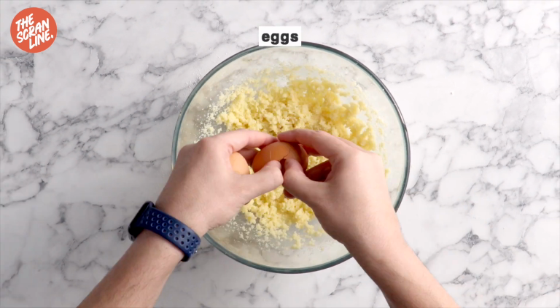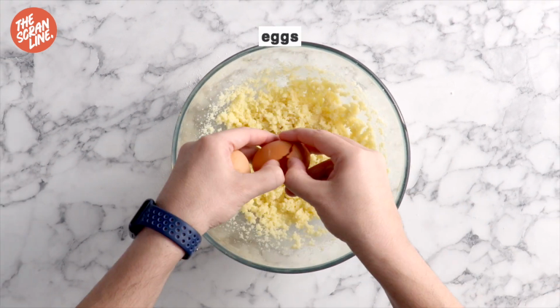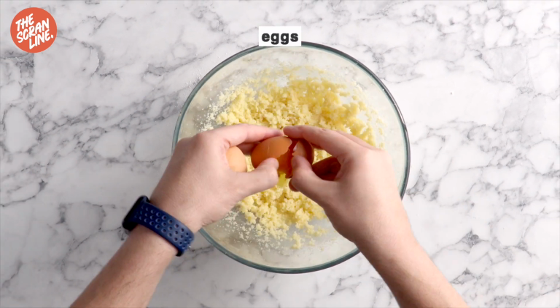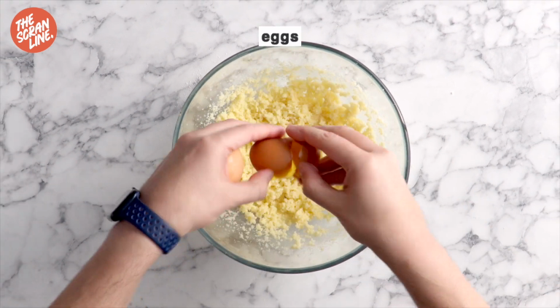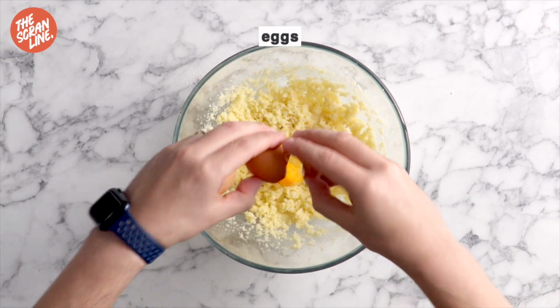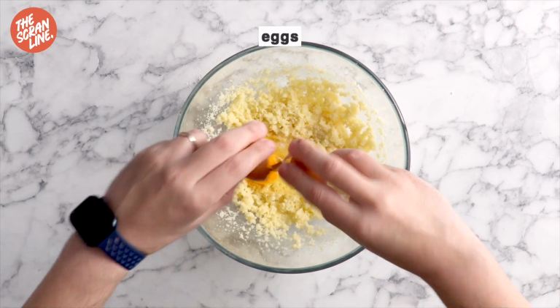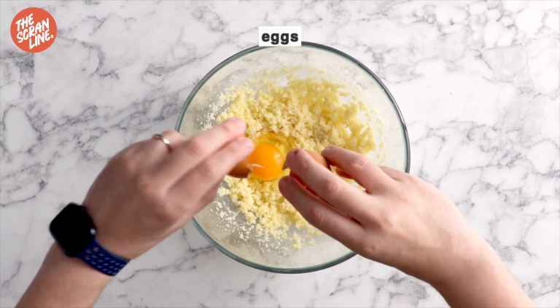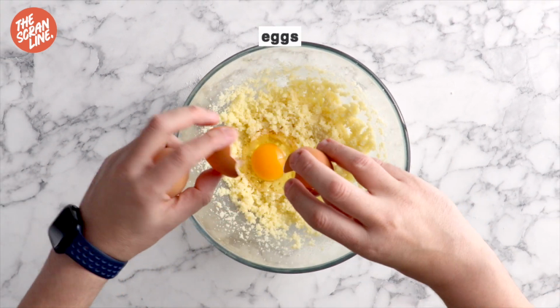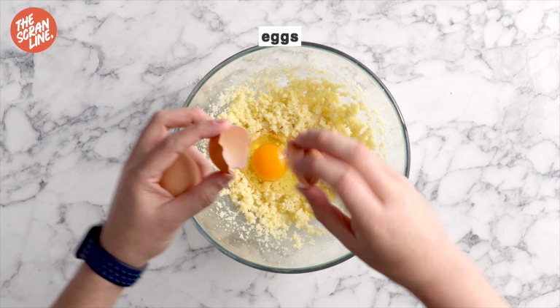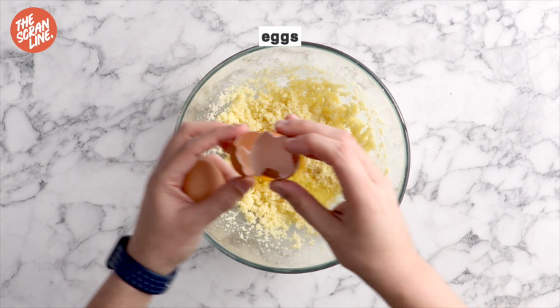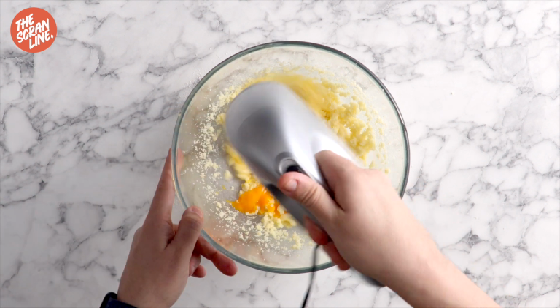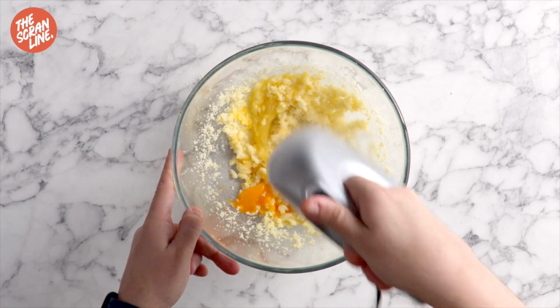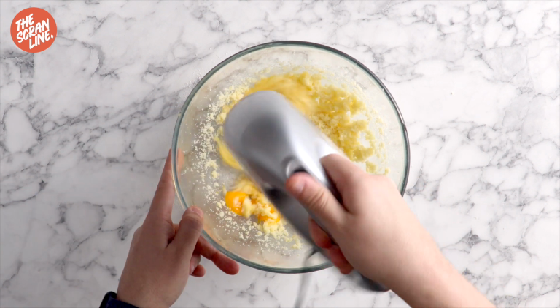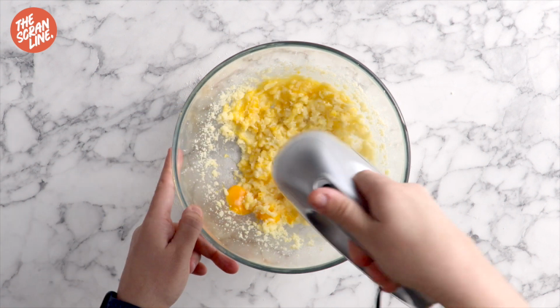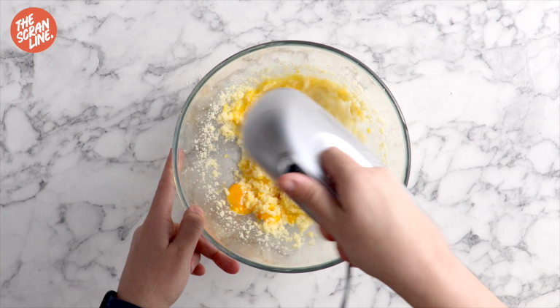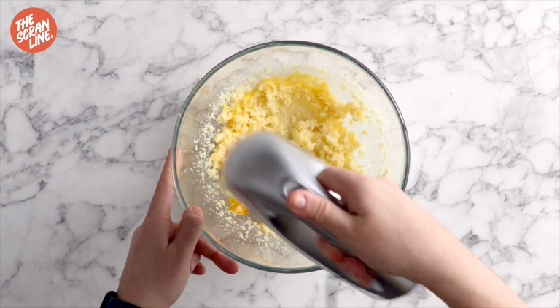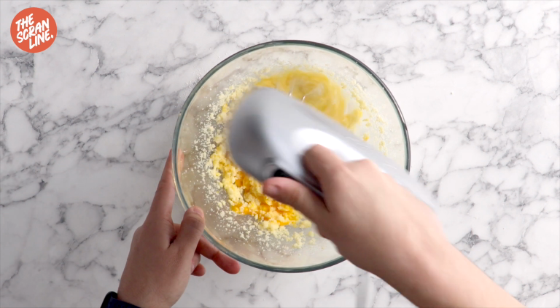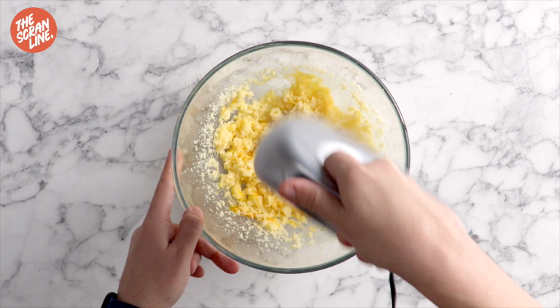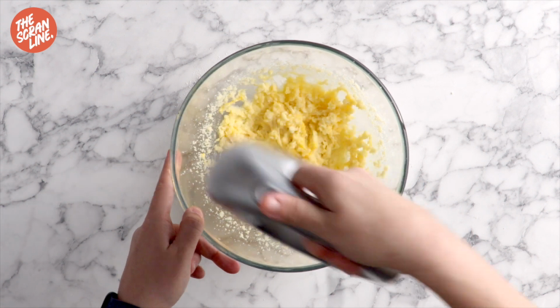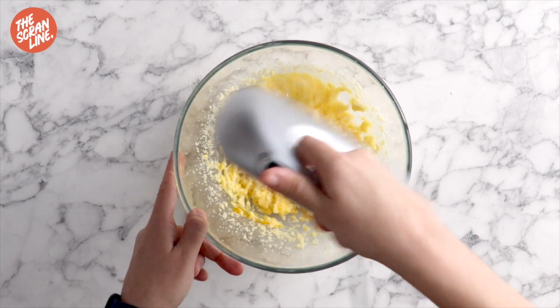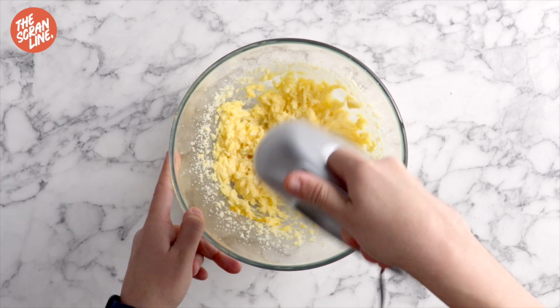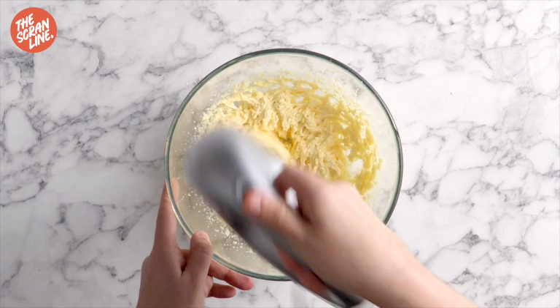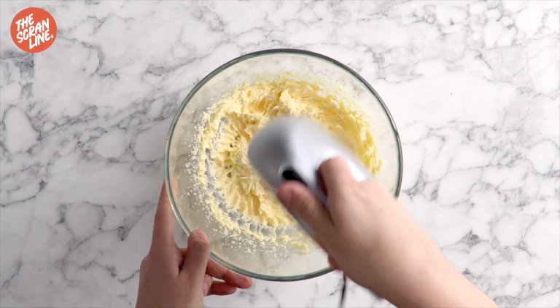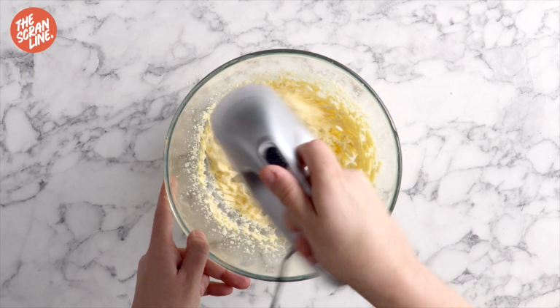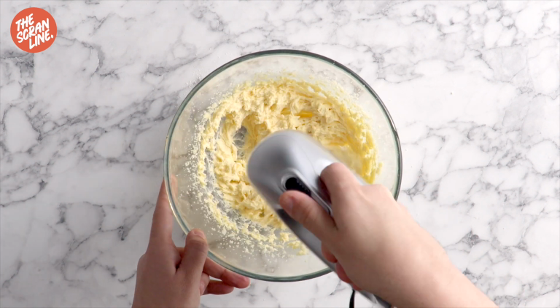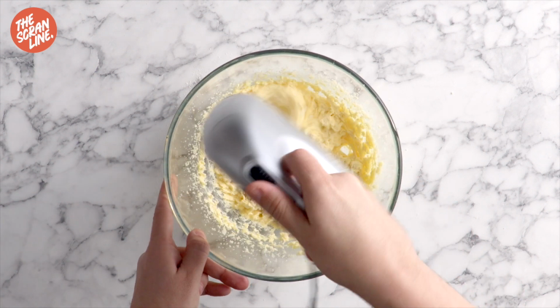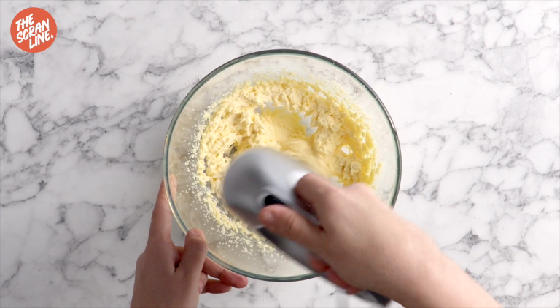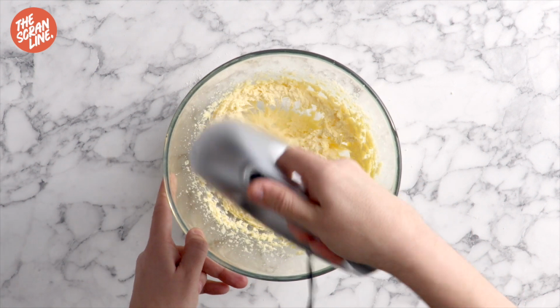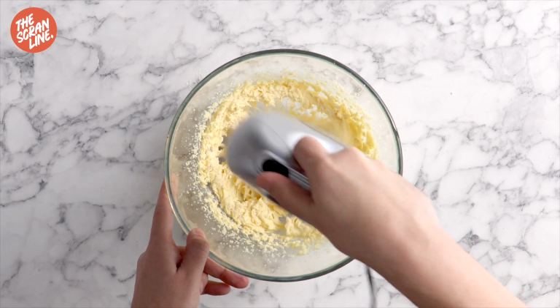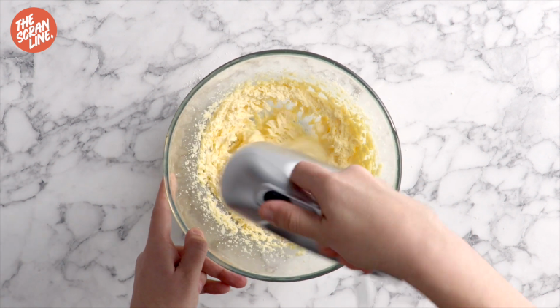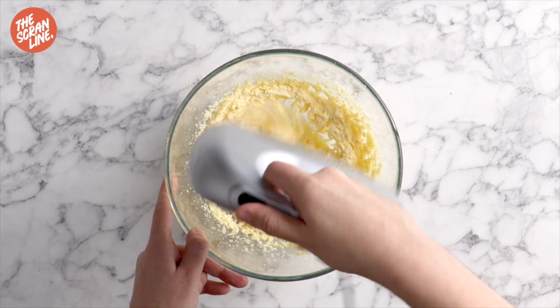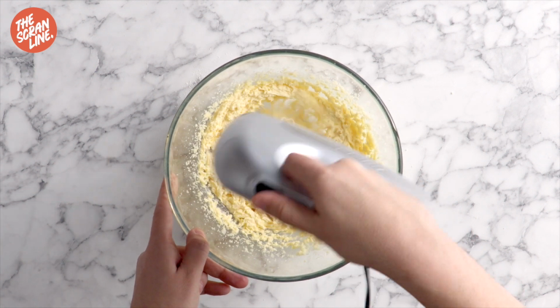Then you're going to add two eggs, one at a time, mixing each time until it's well combined.